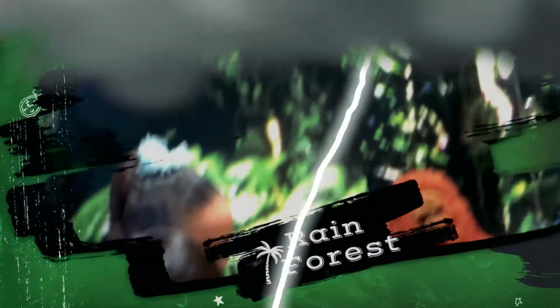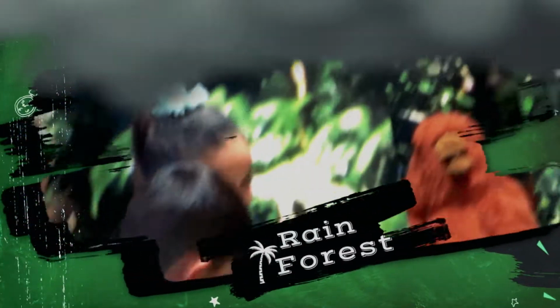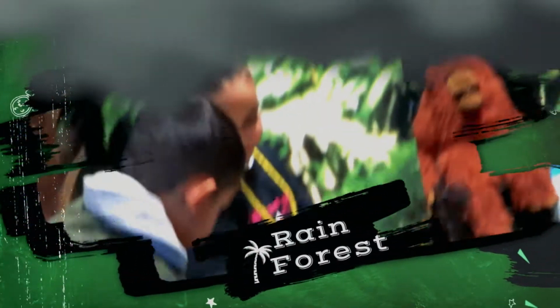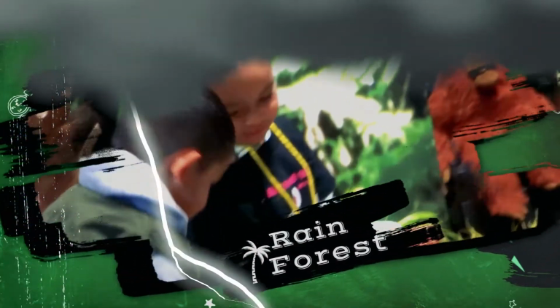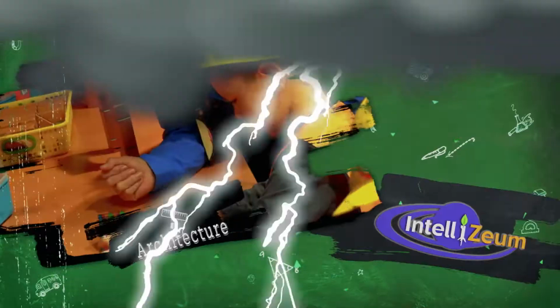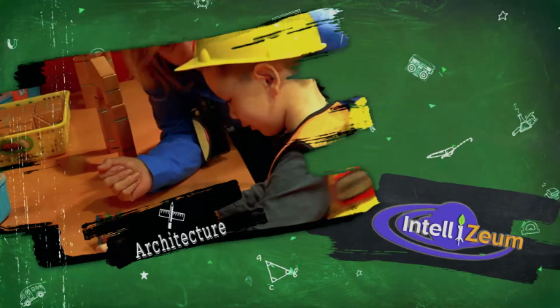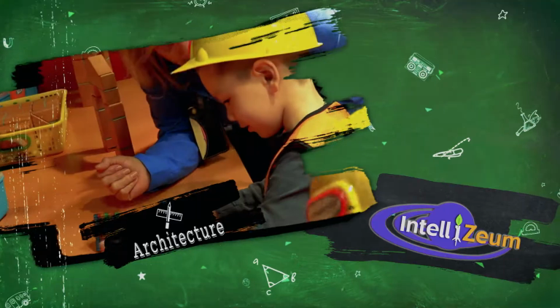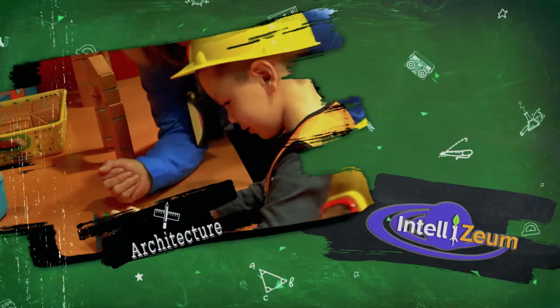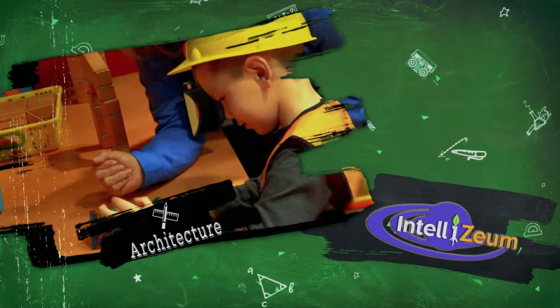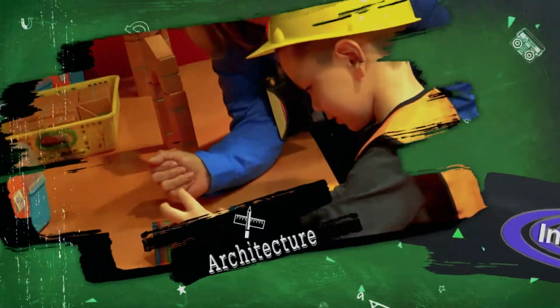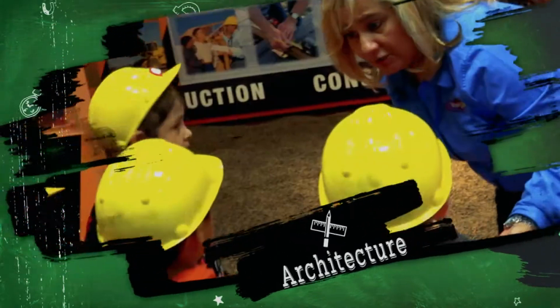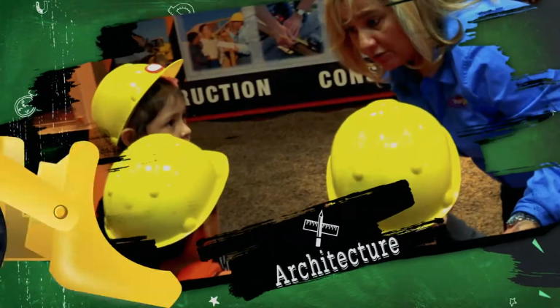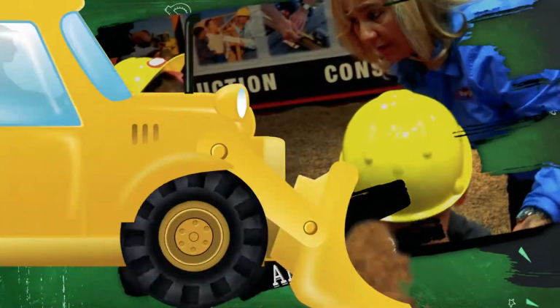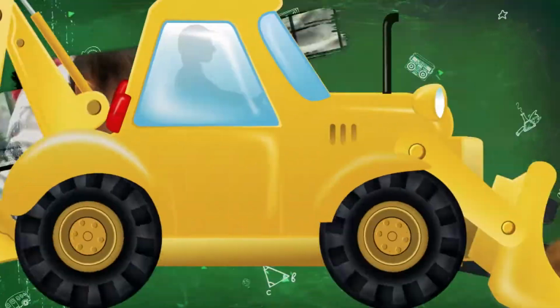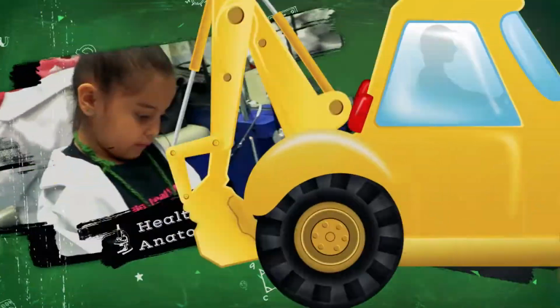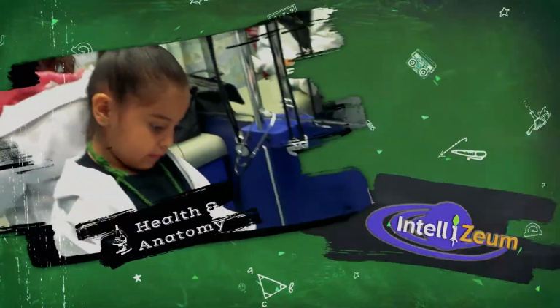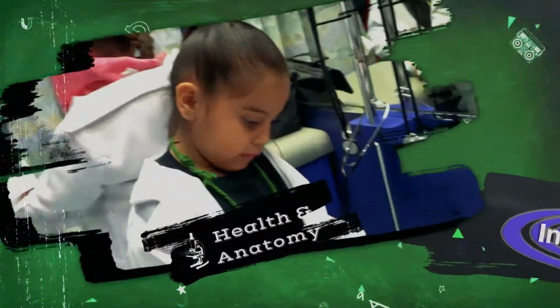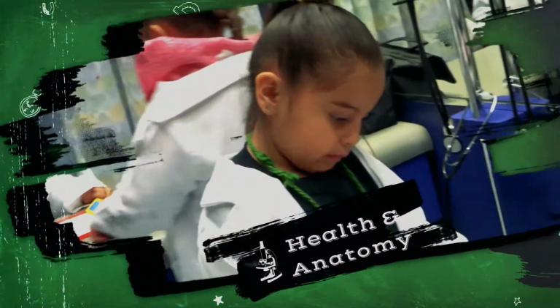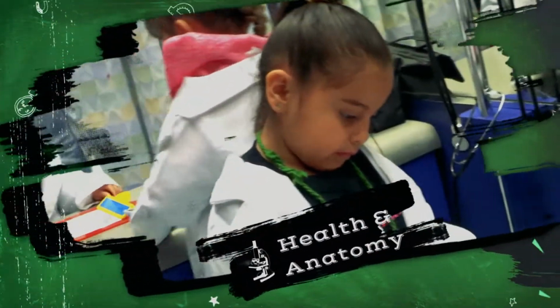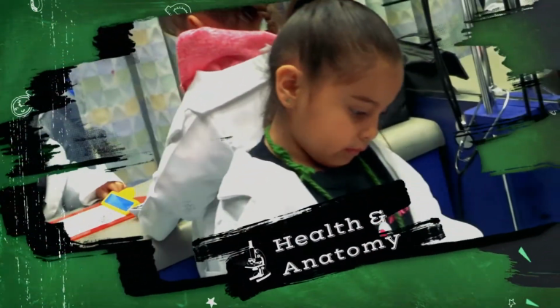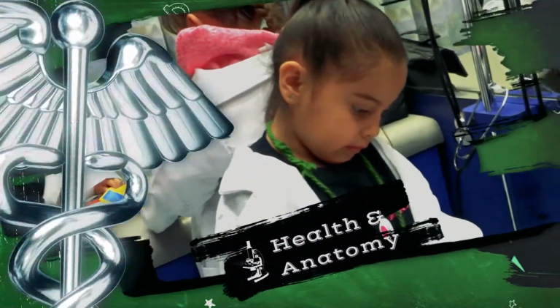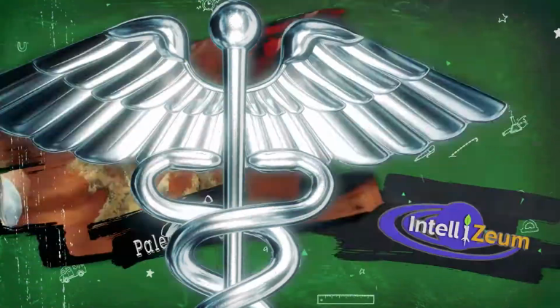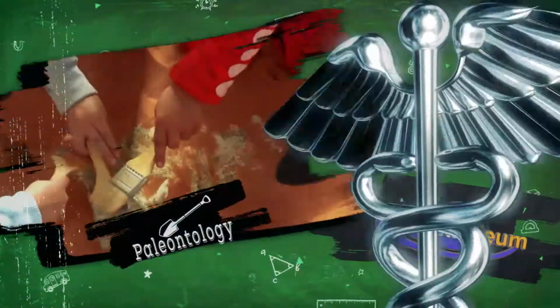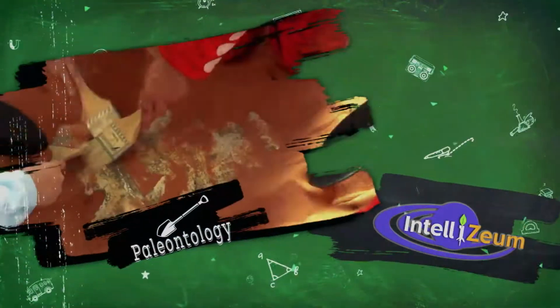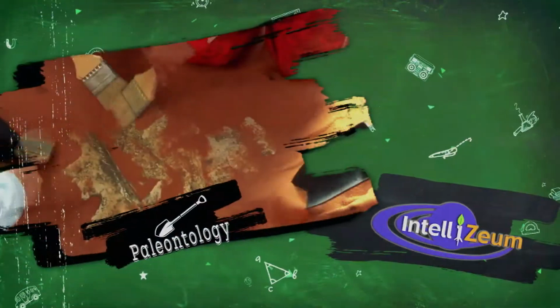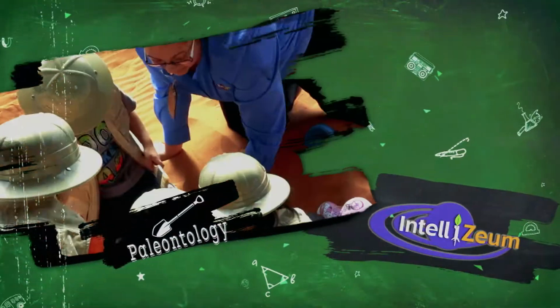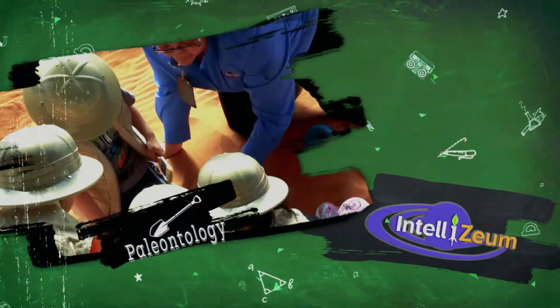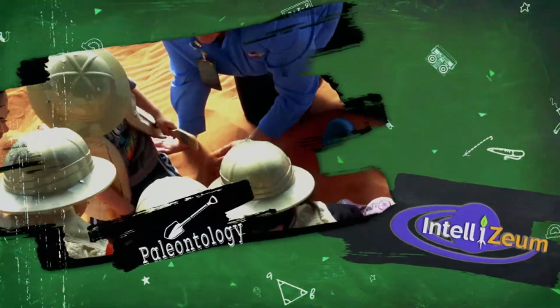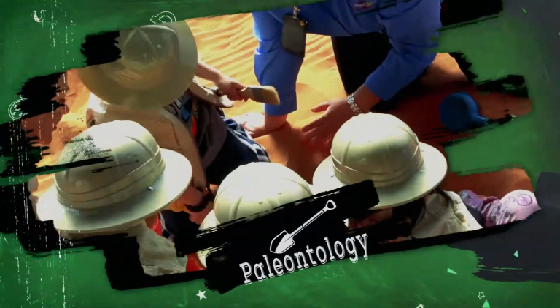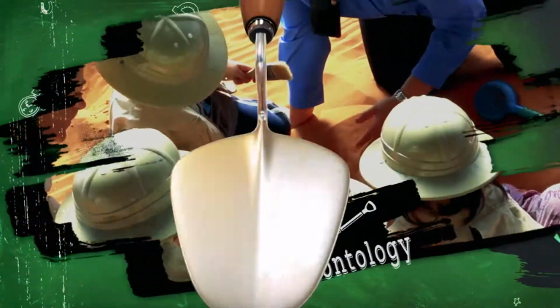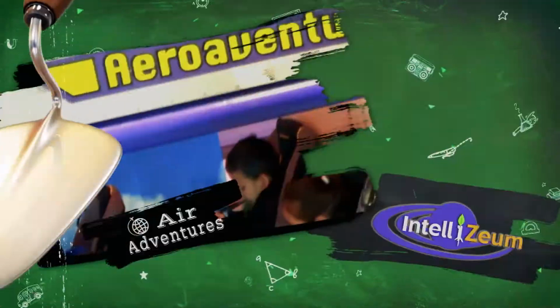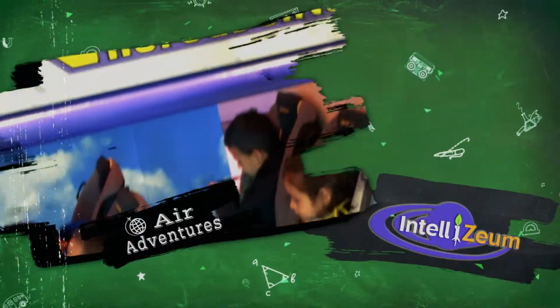architecture, anatomy, paleontology, and more.